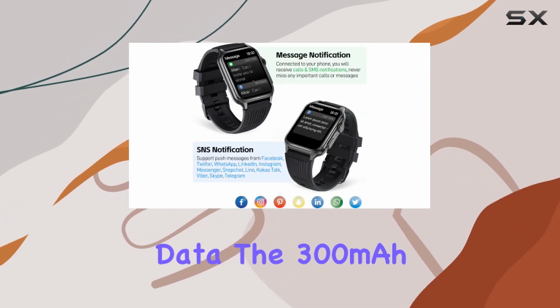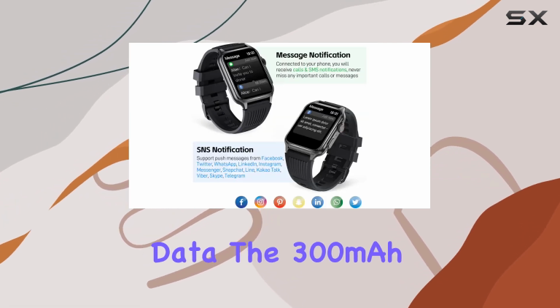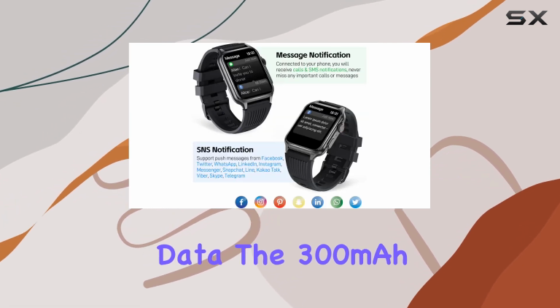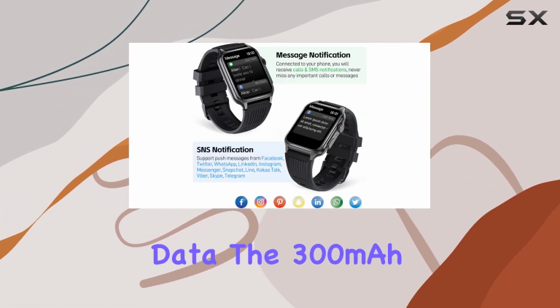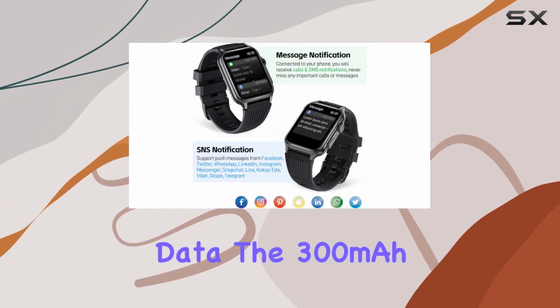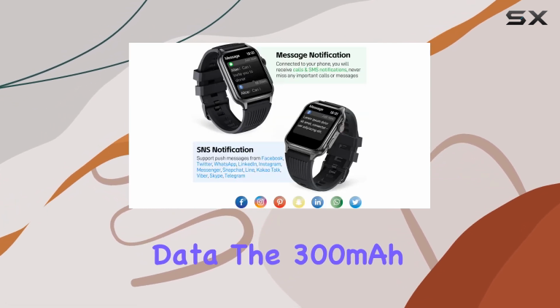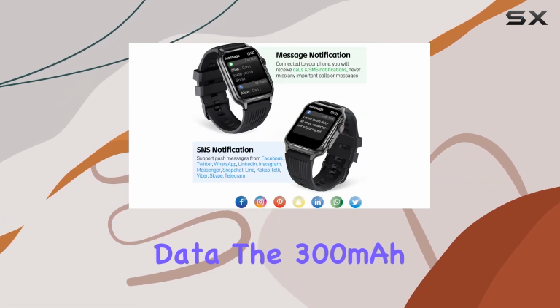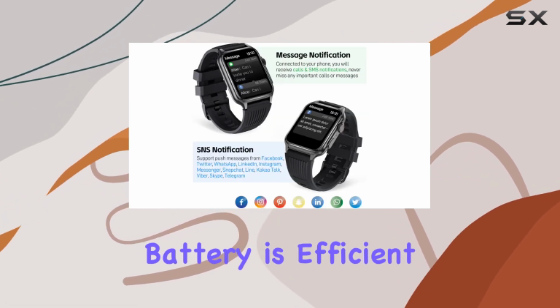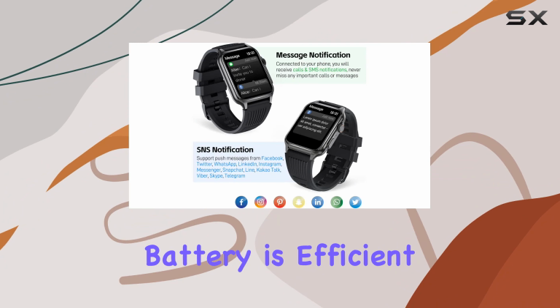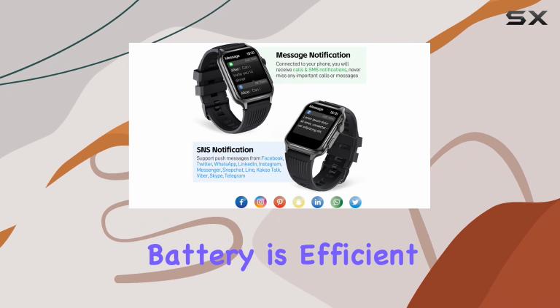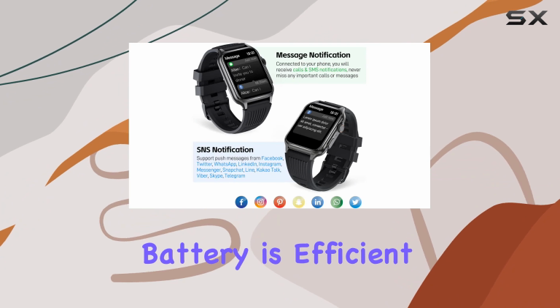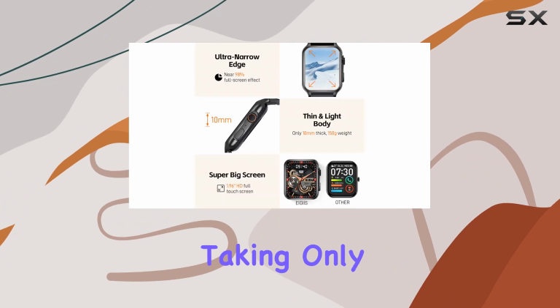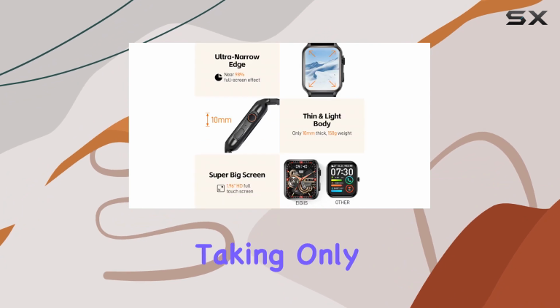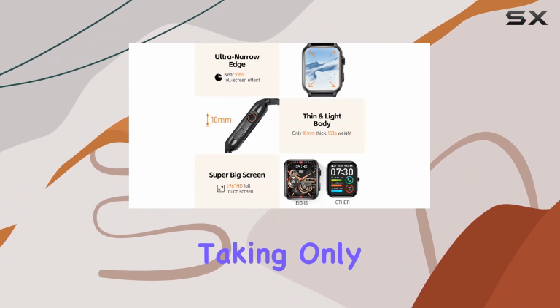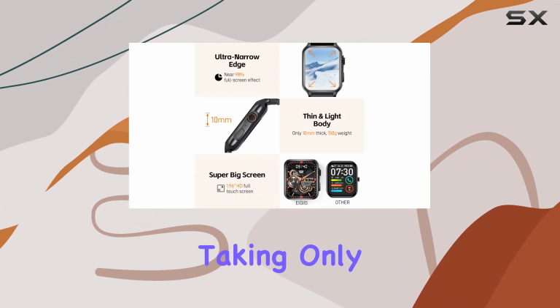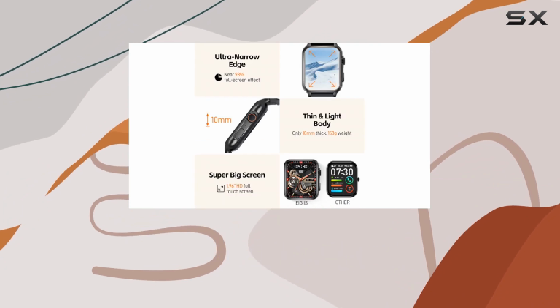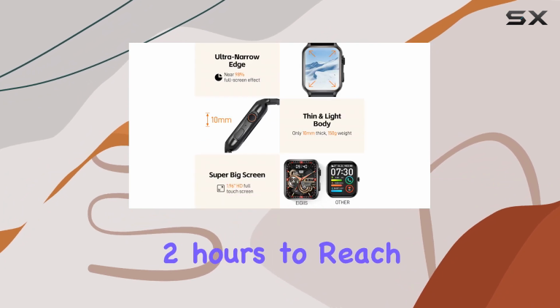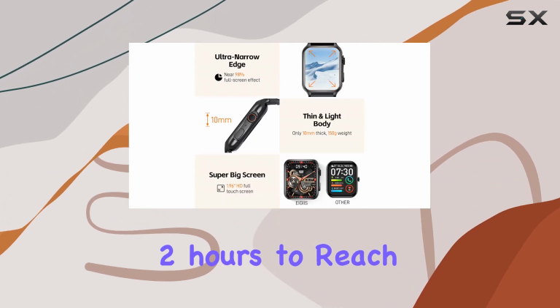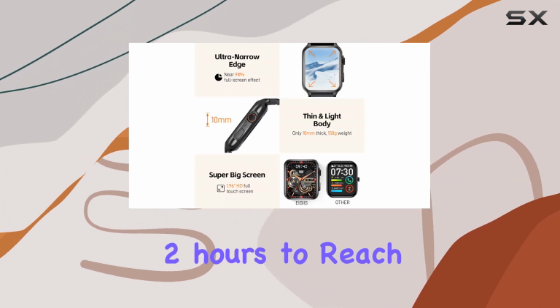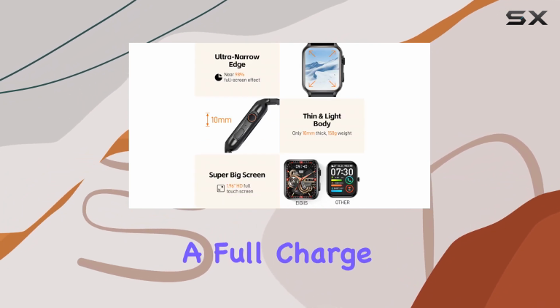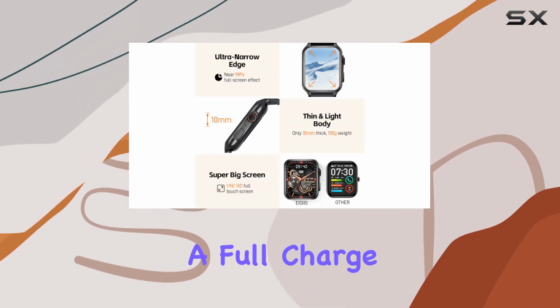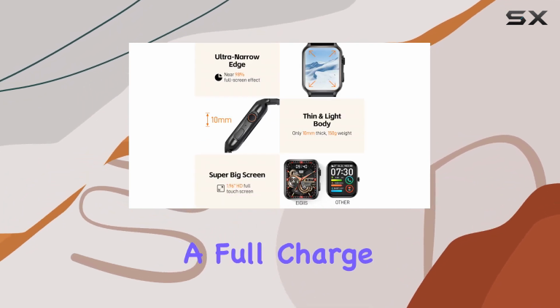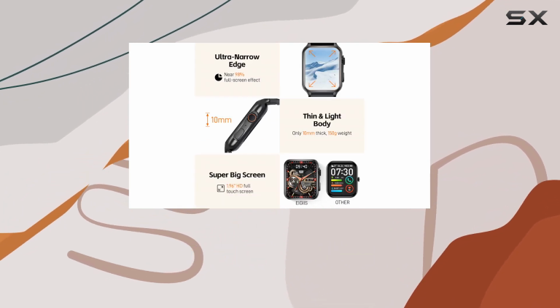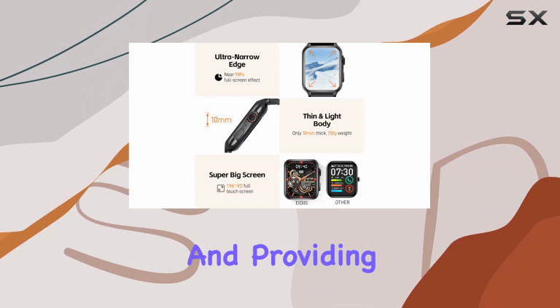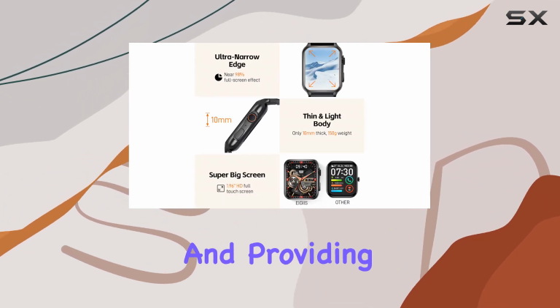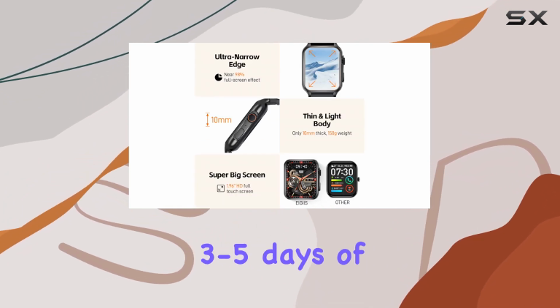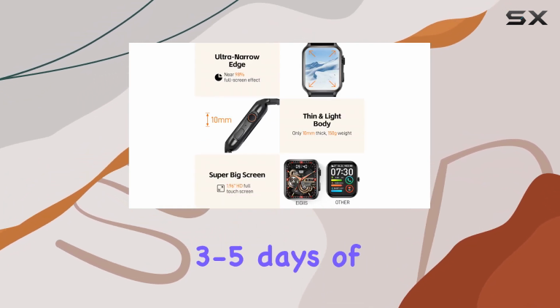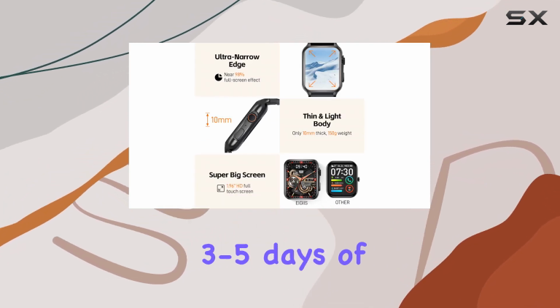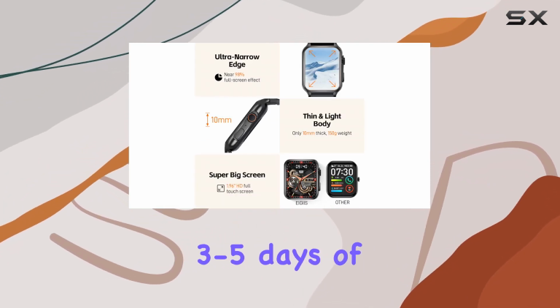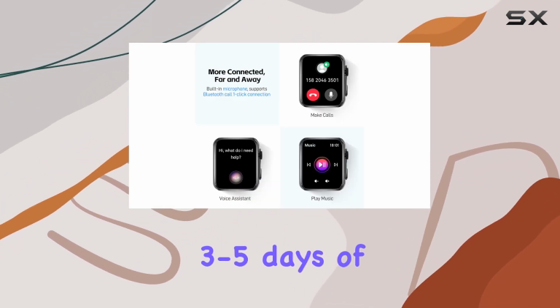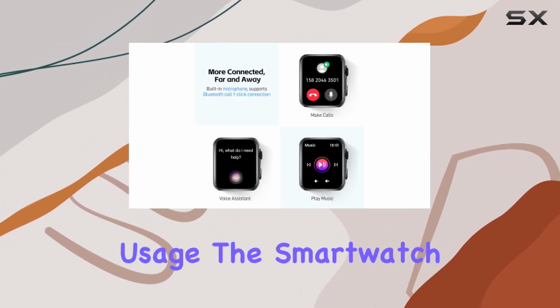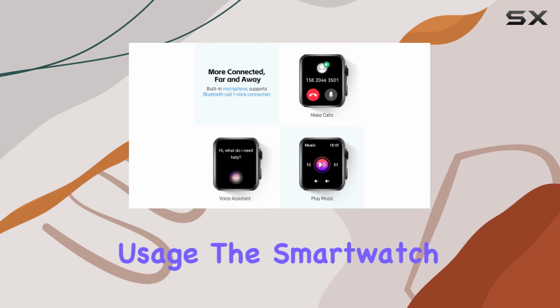The 300 mAh battery is efficient, taking only two hours to reach a full charge and providing three to five days of usage.